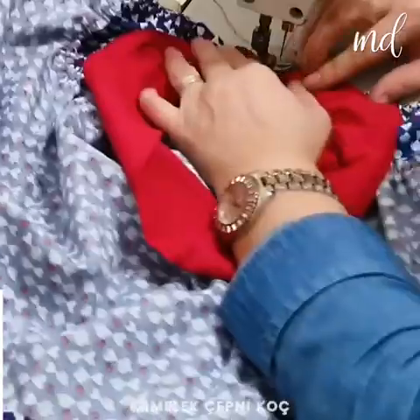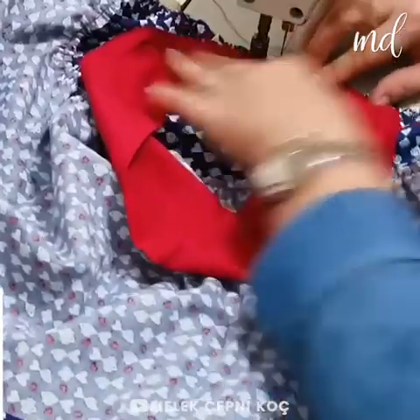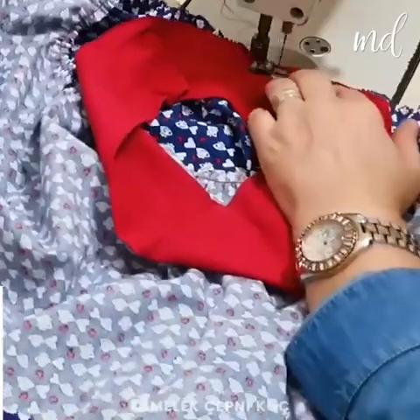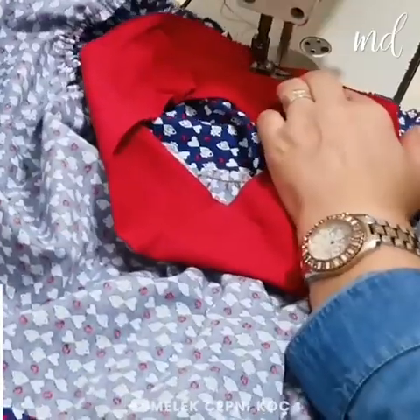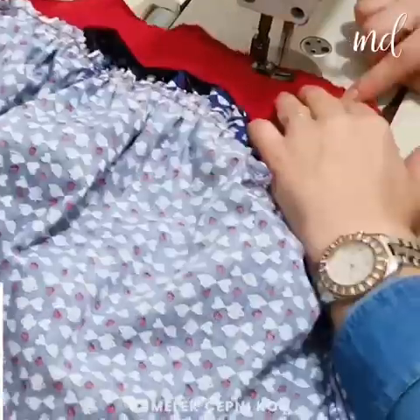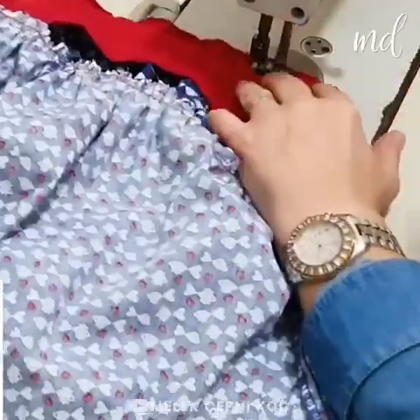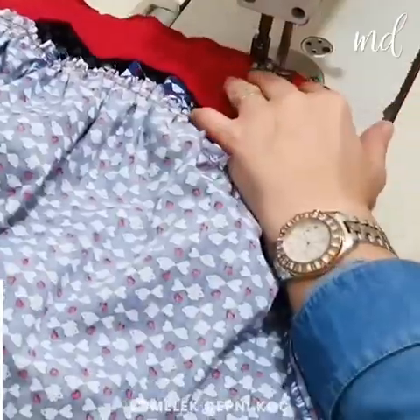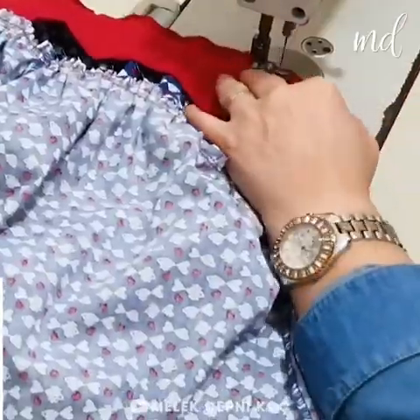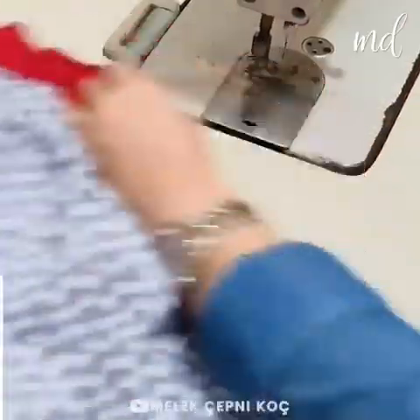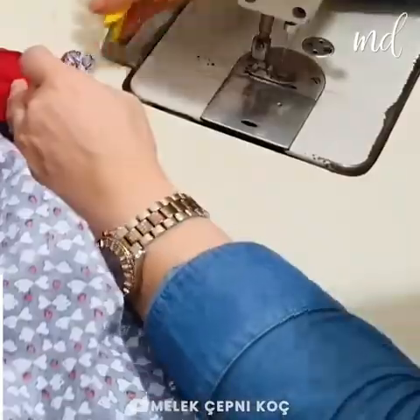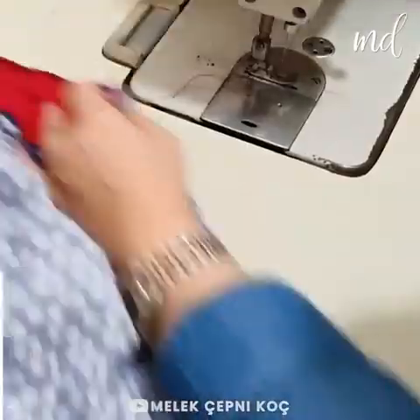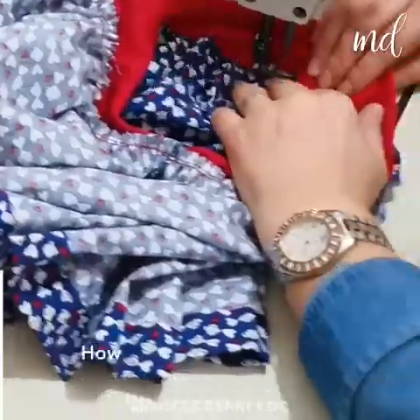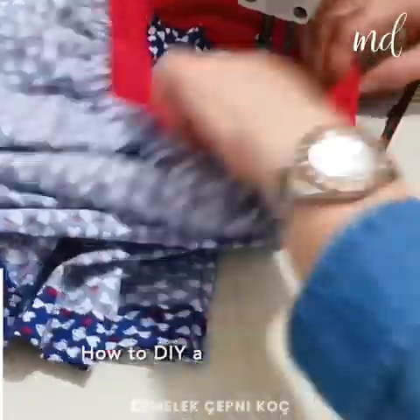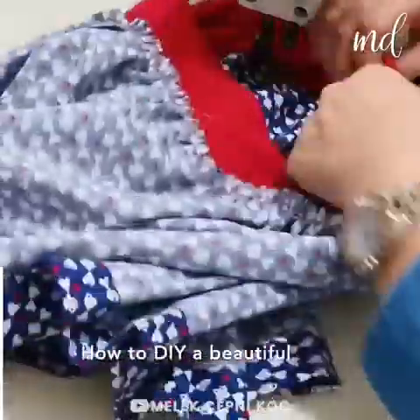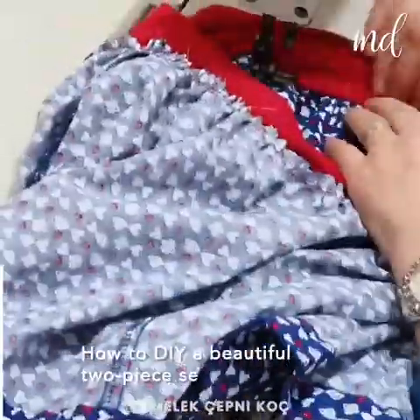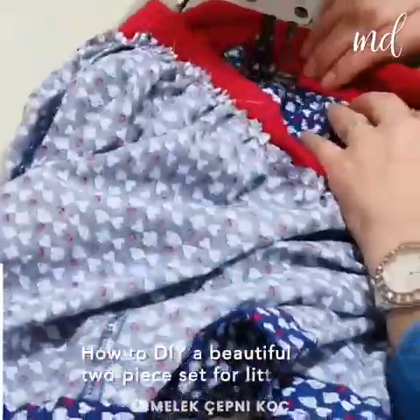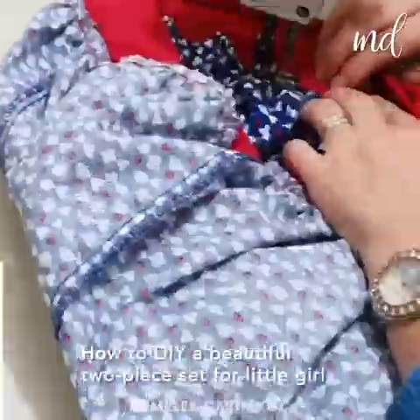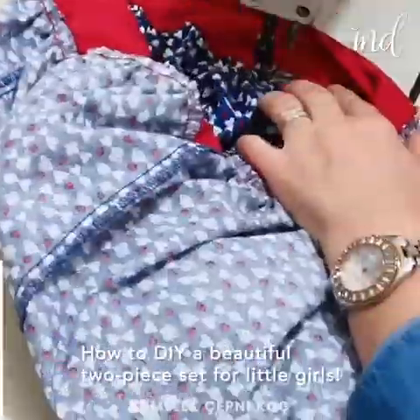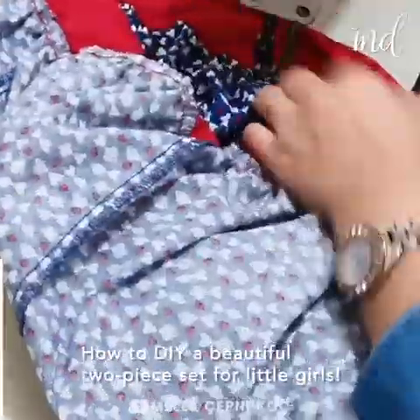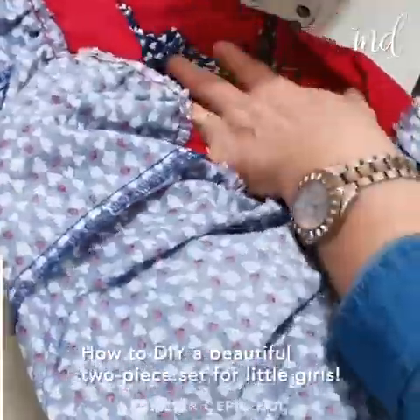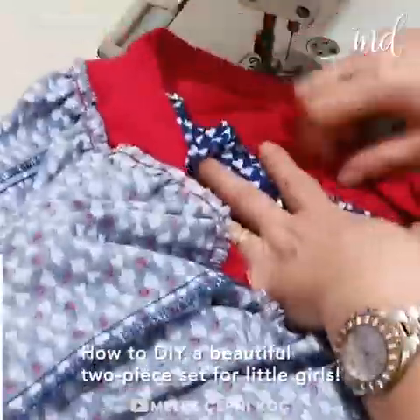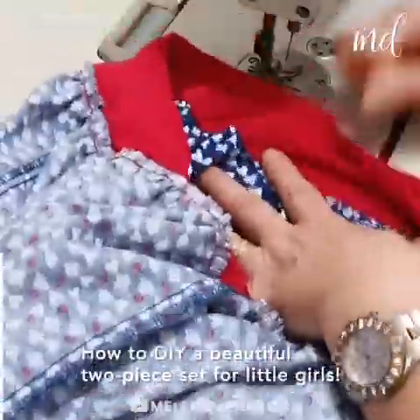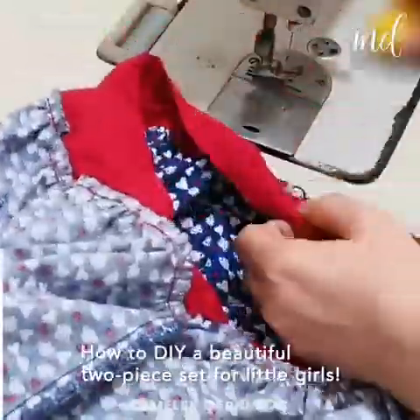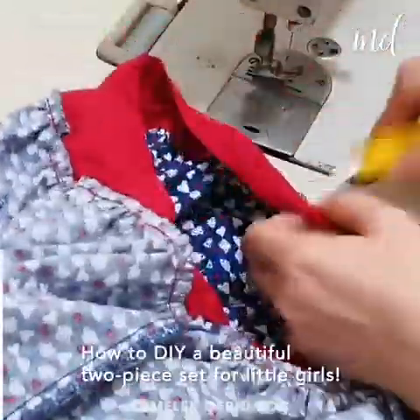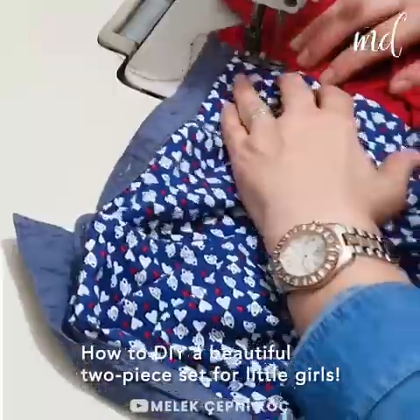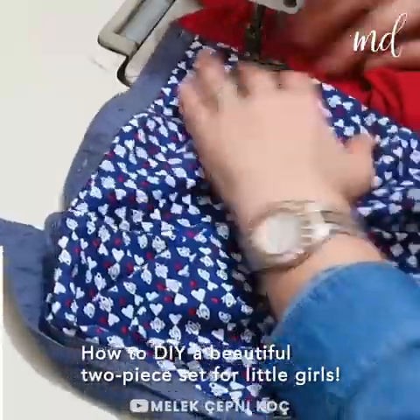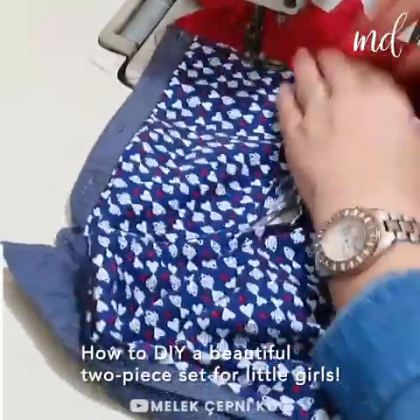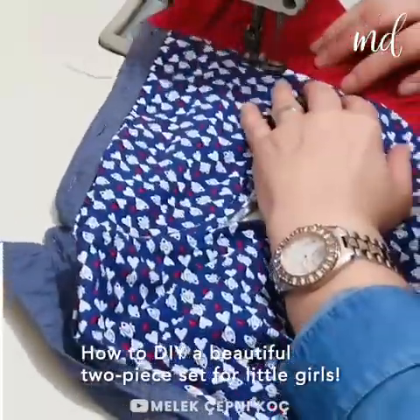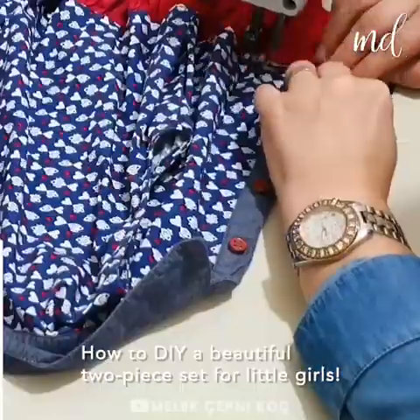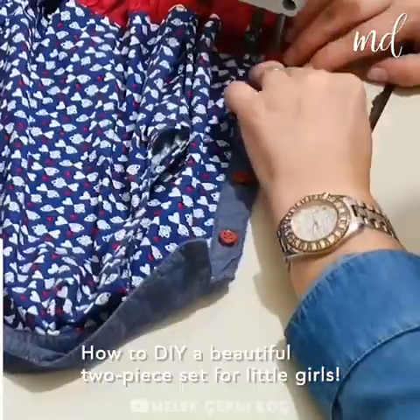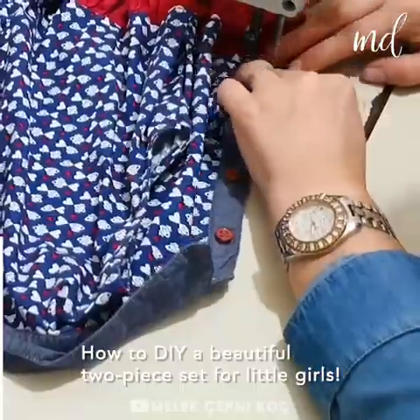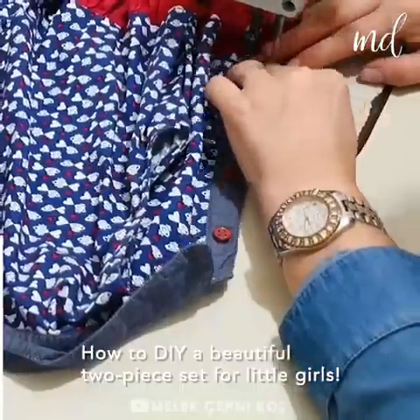We're sharing with you the detailed steps on how to DIY a beautiful two-piece set for little girls.